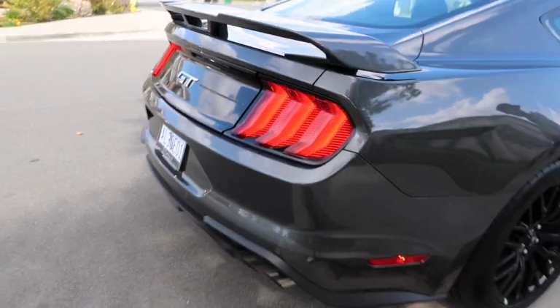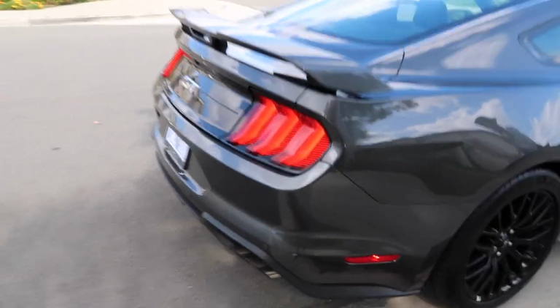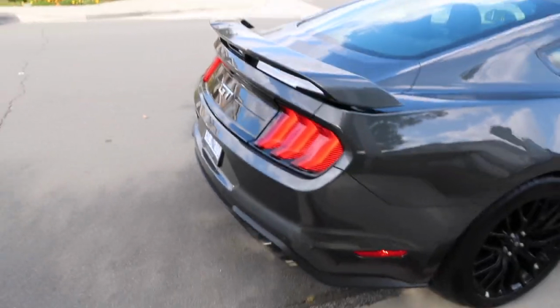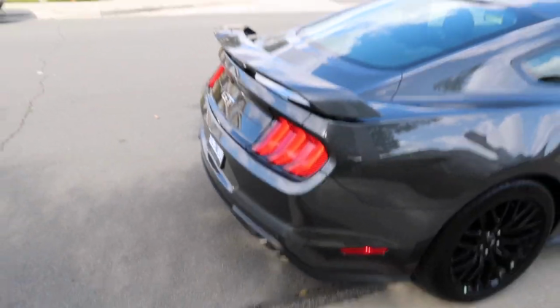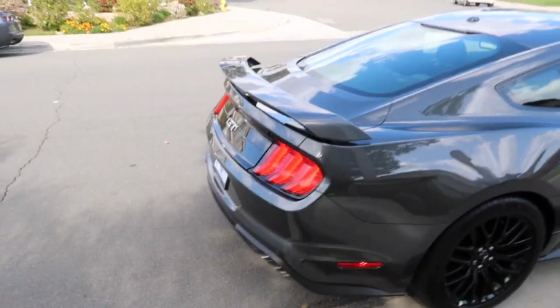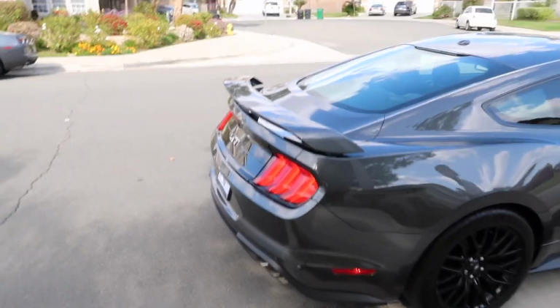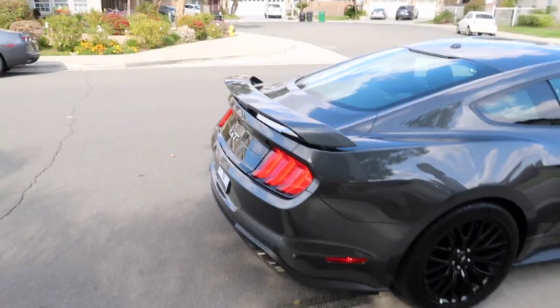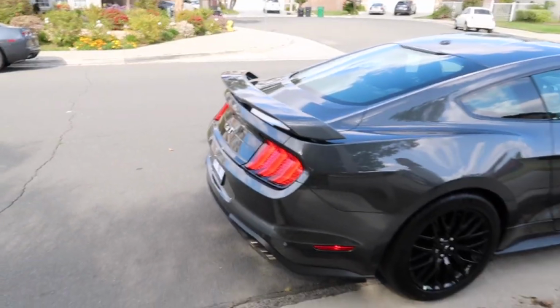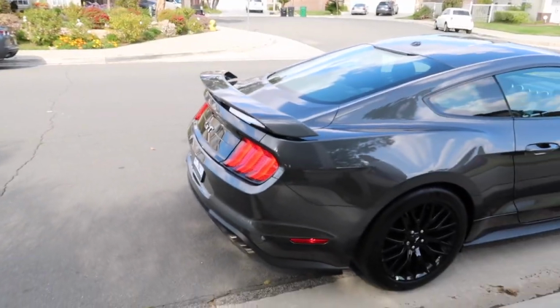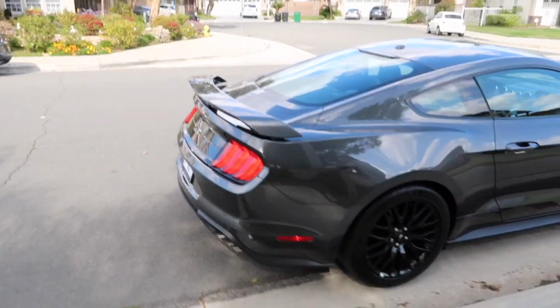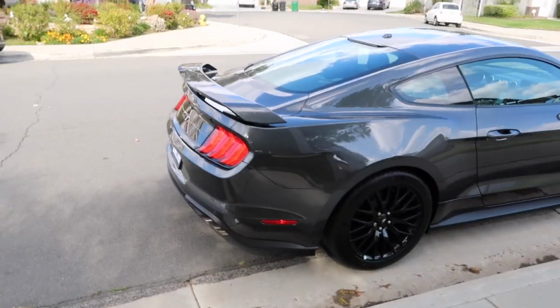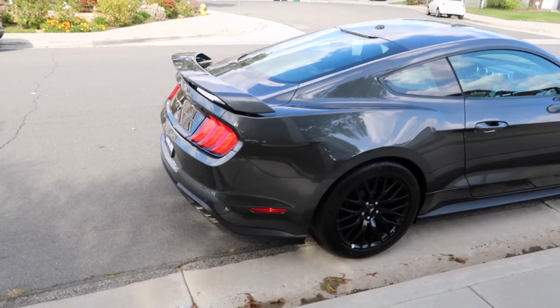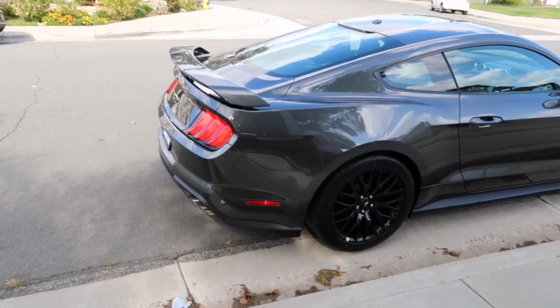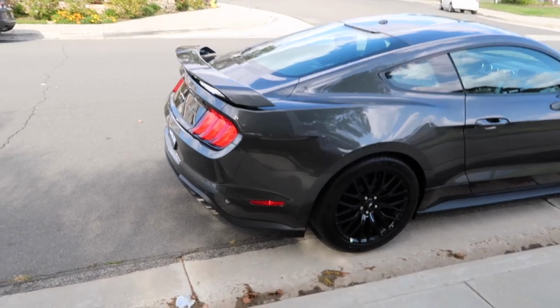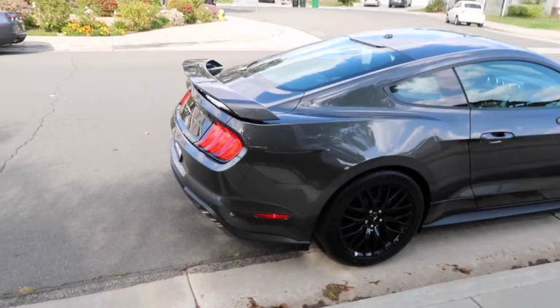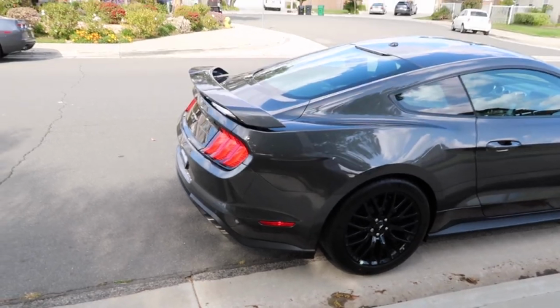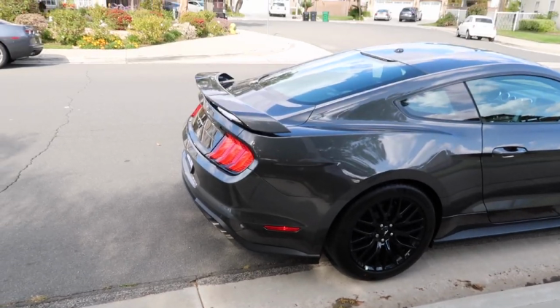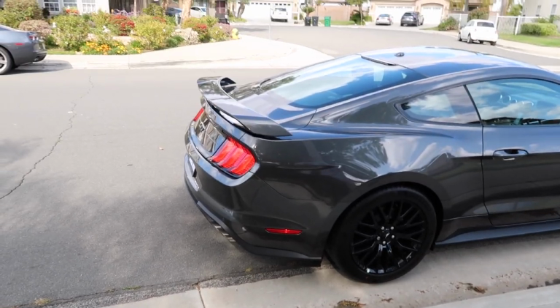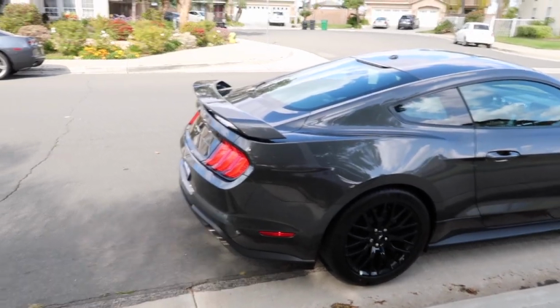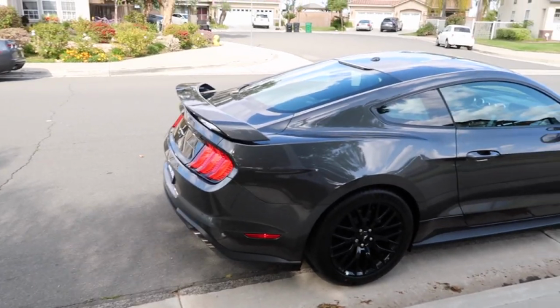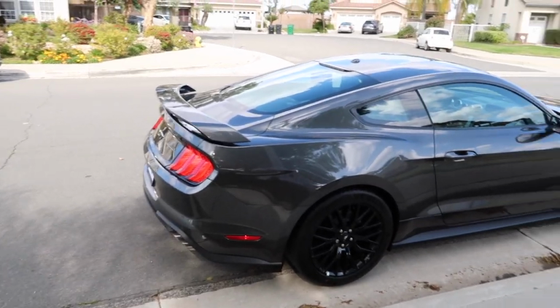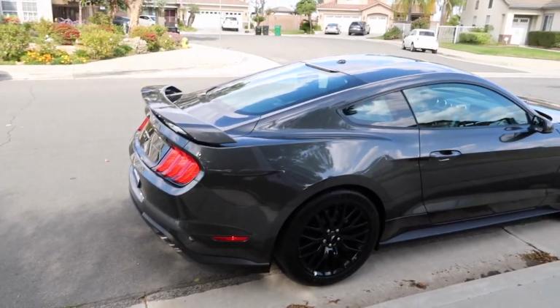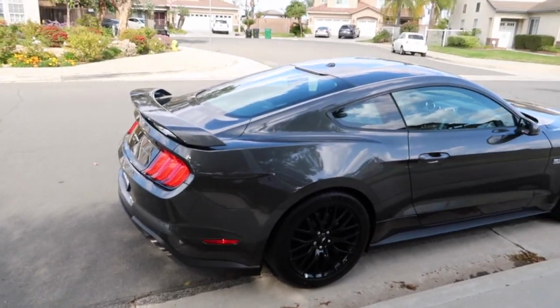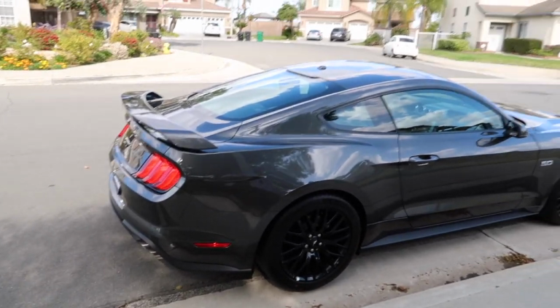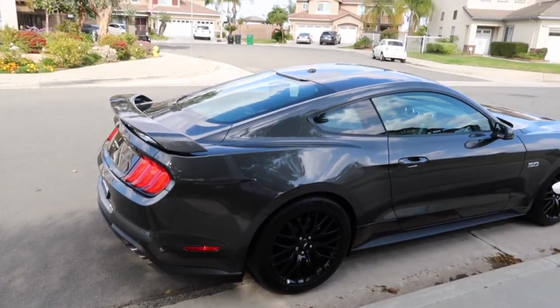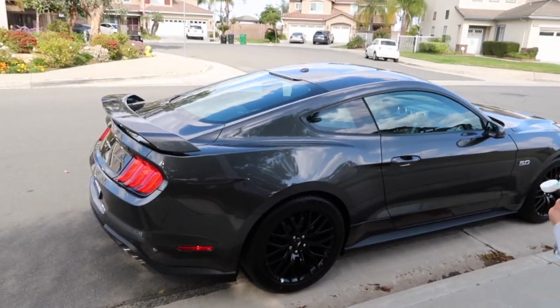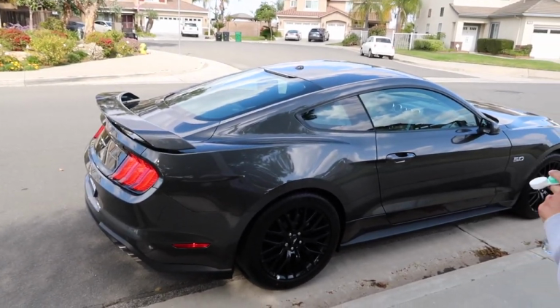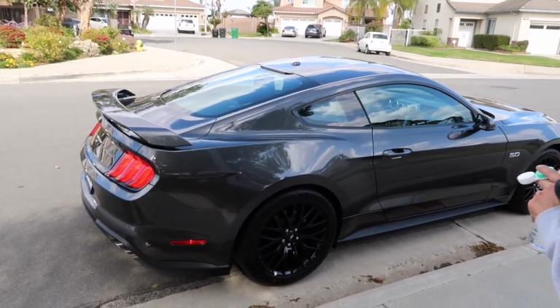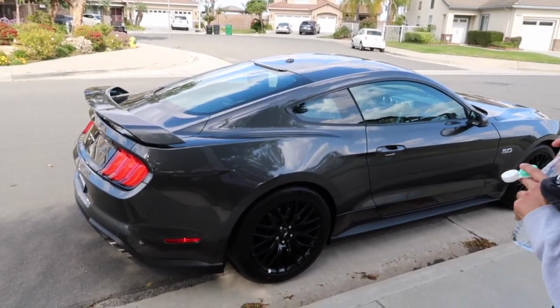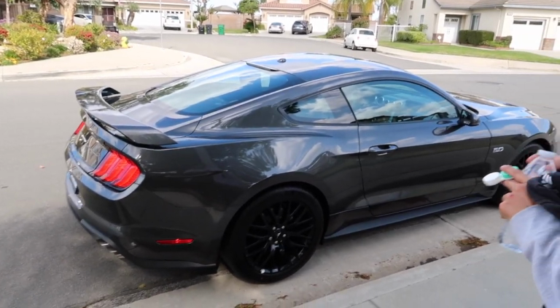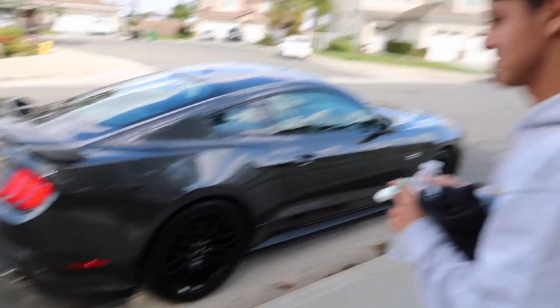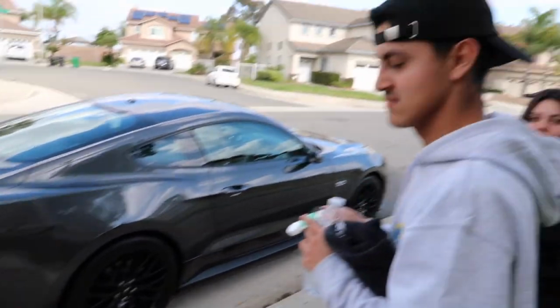It's a stock exhaust right now, but he's gonna be doing some modifications to it soon. Right, Gilbert?